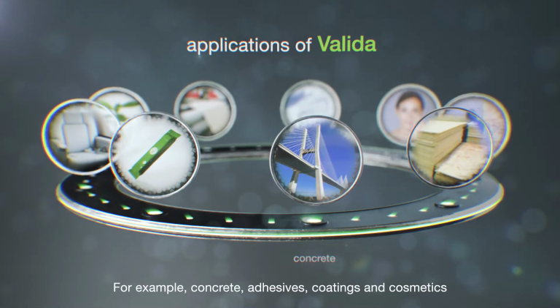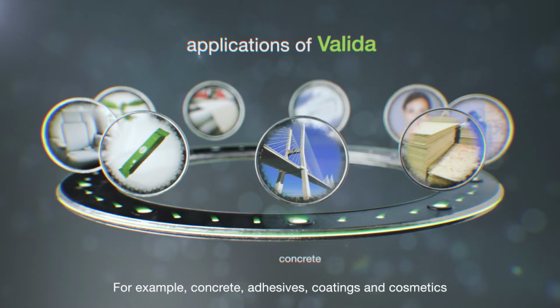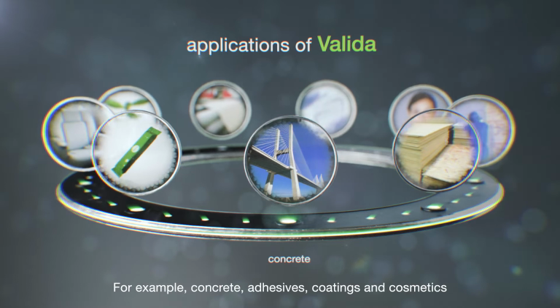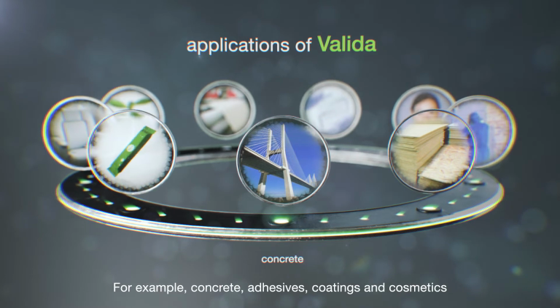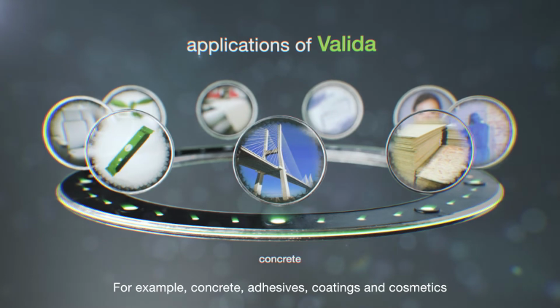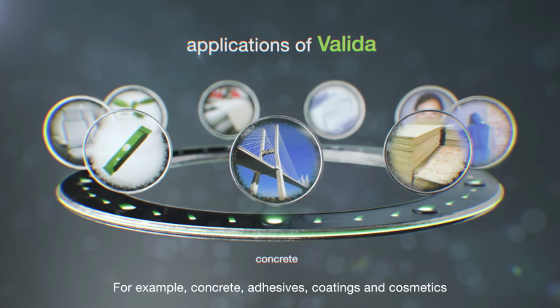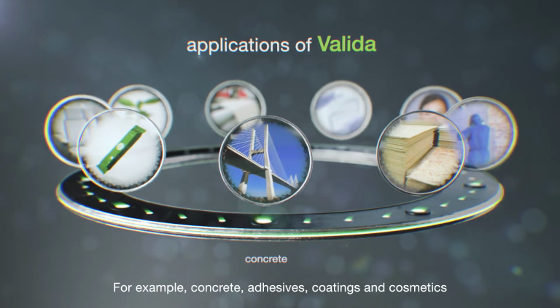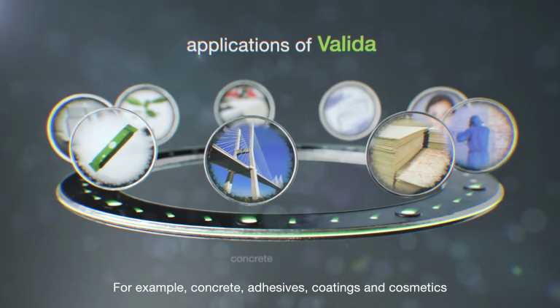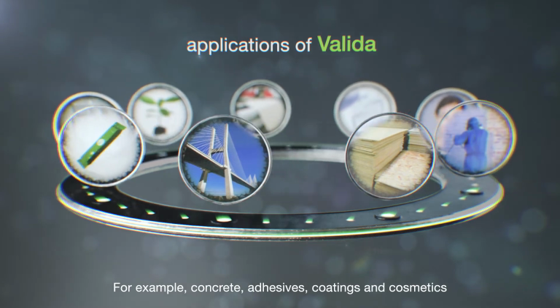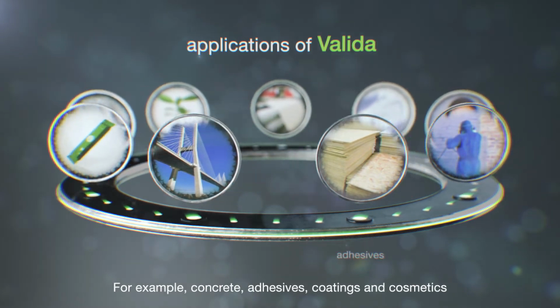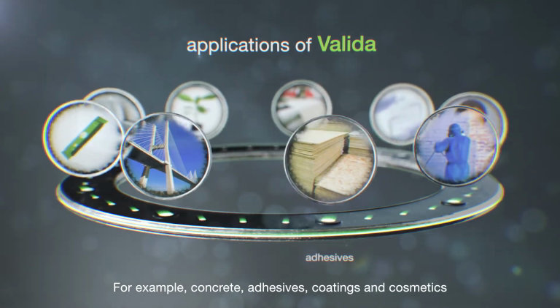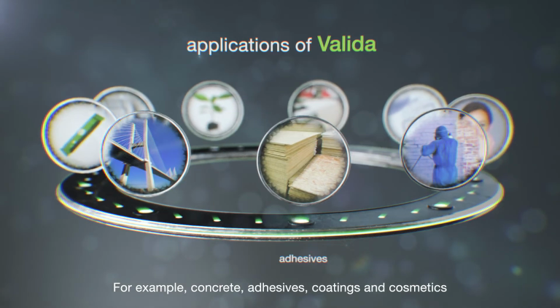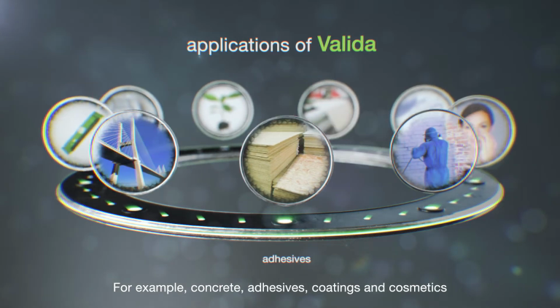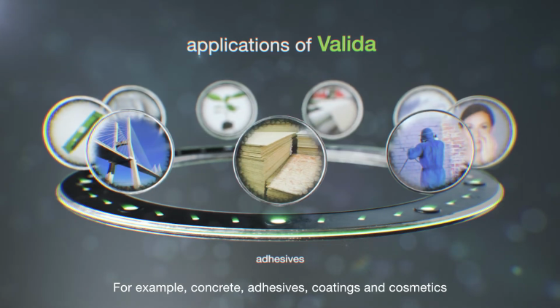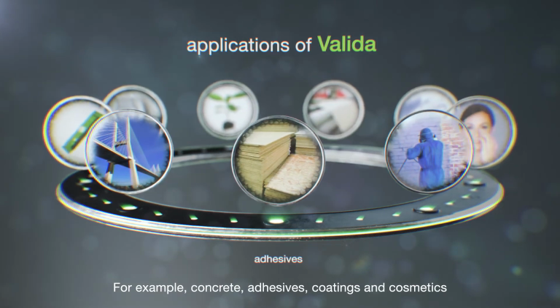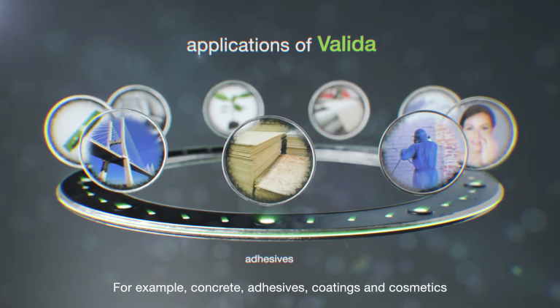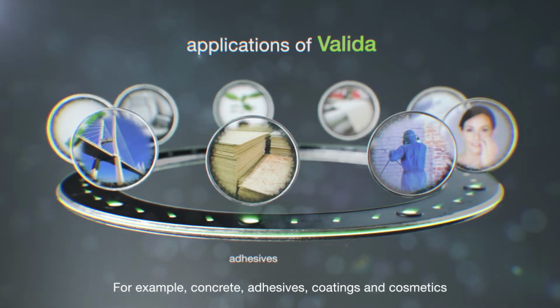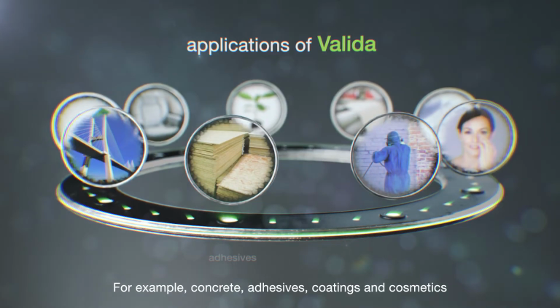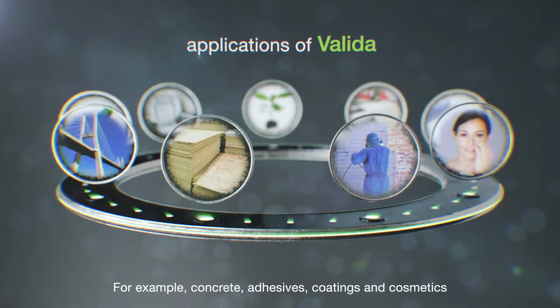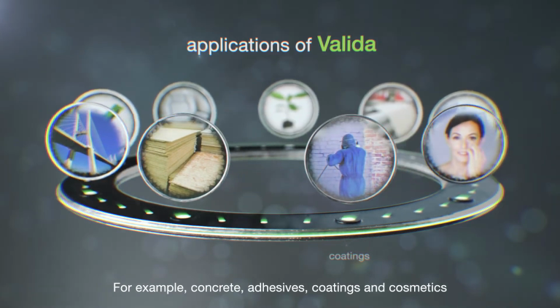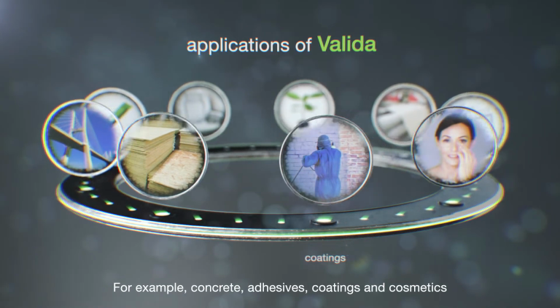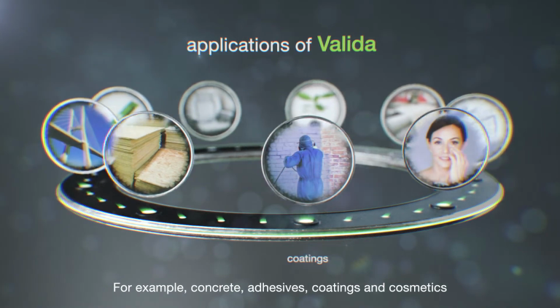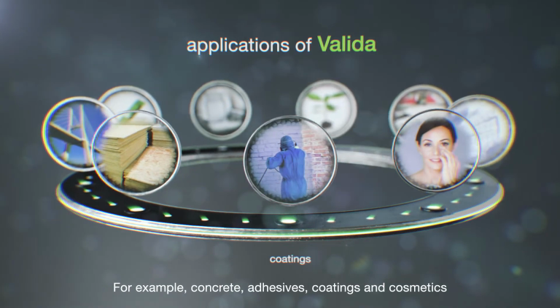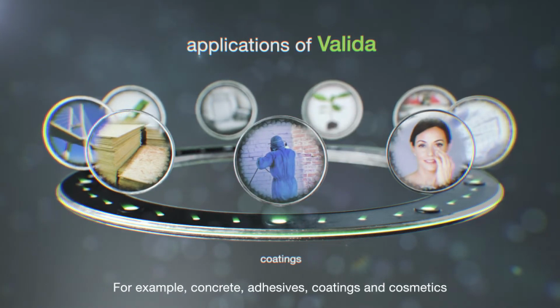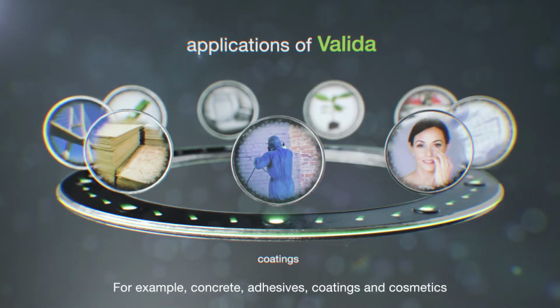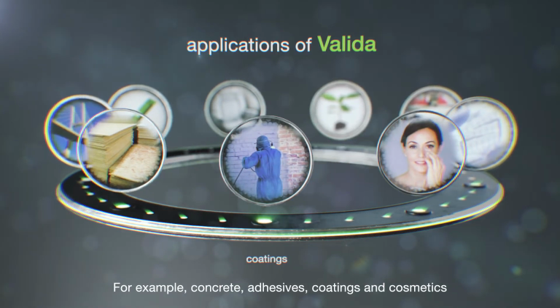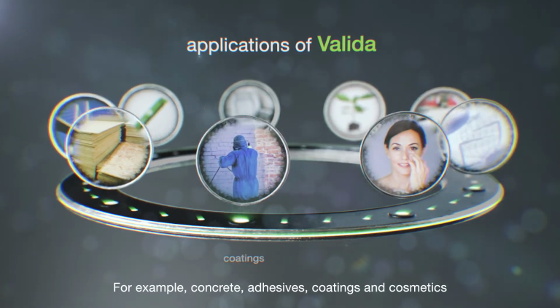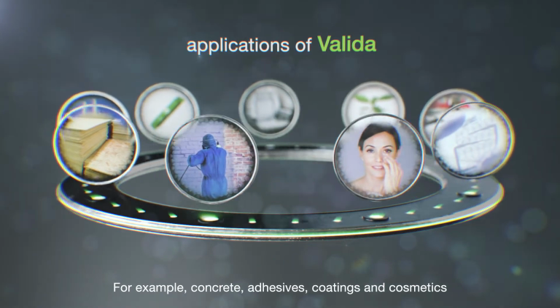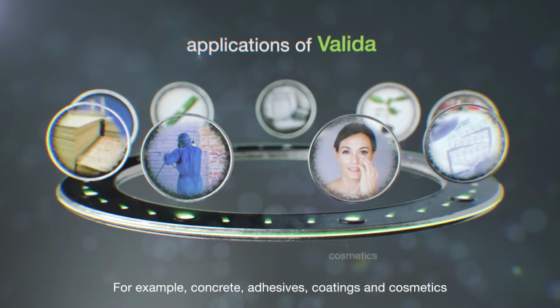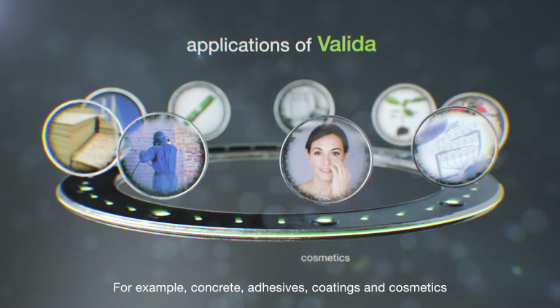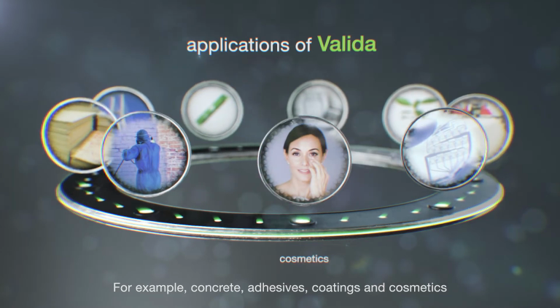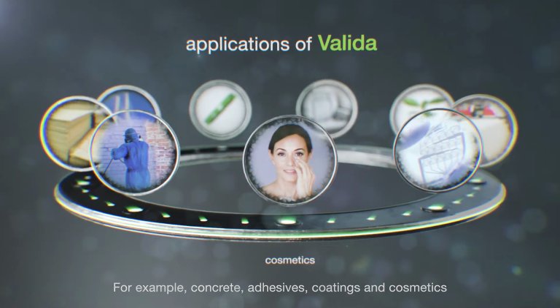This lends Valida to a wide range of applications, for example, concrete, adhesives, coatings and cosmetics.